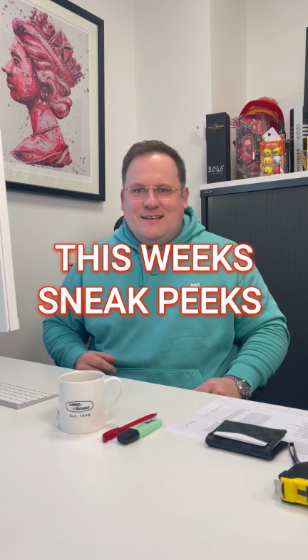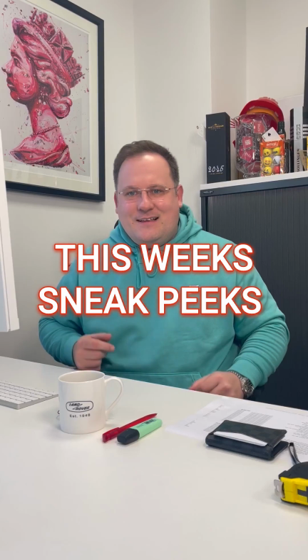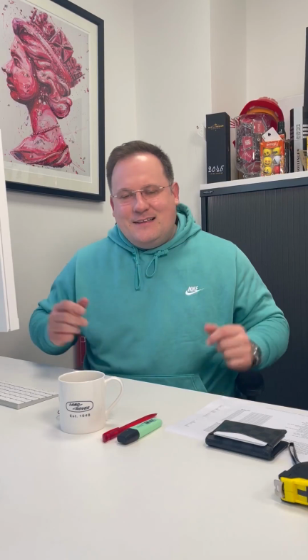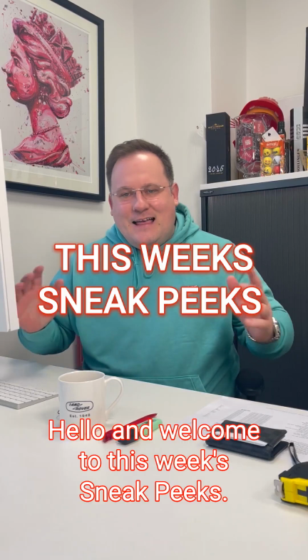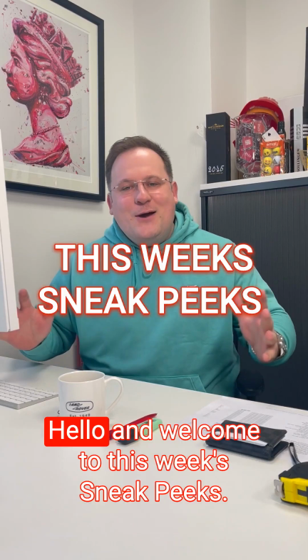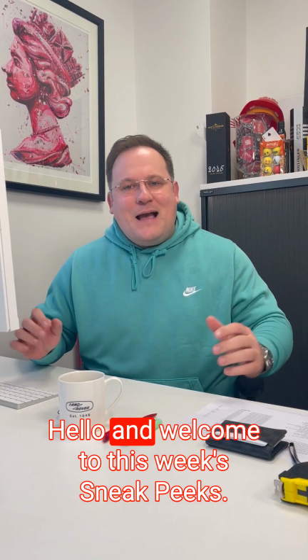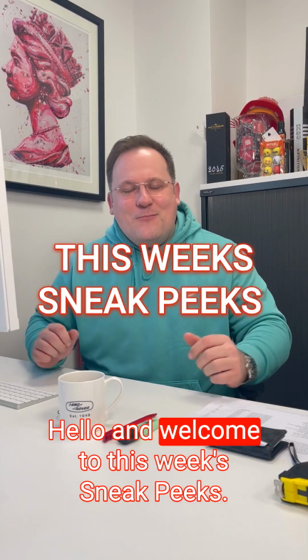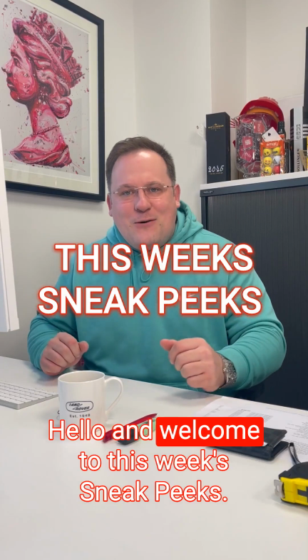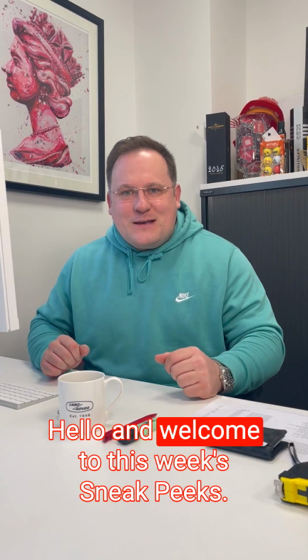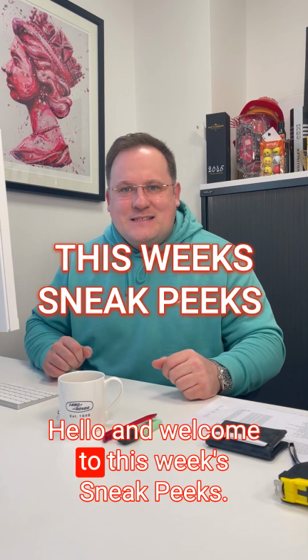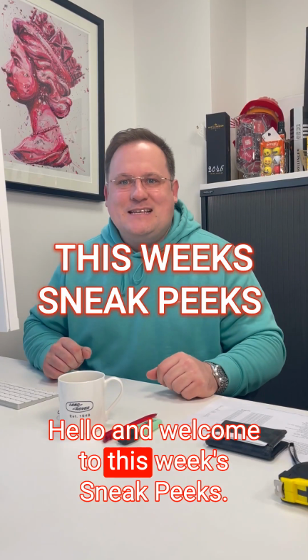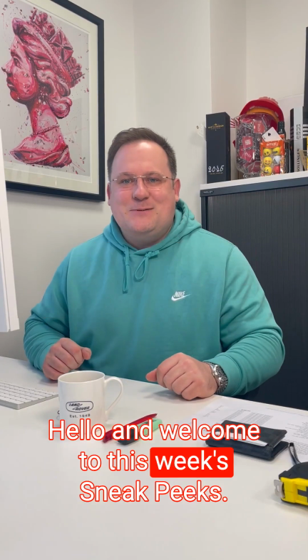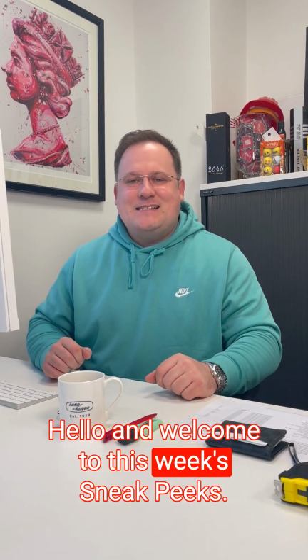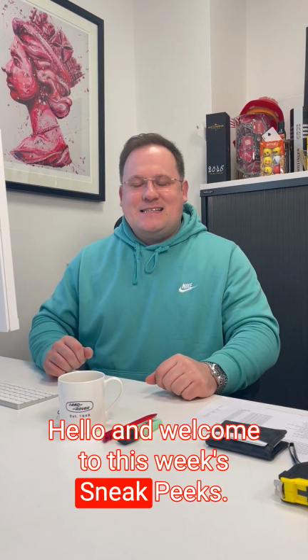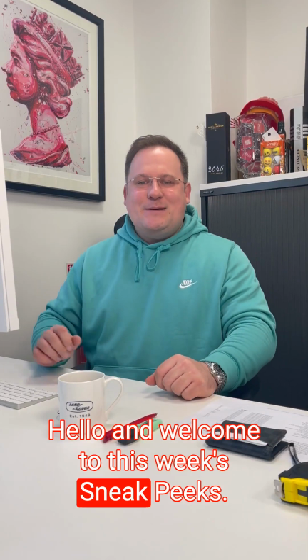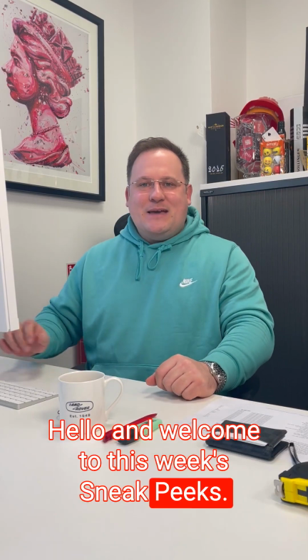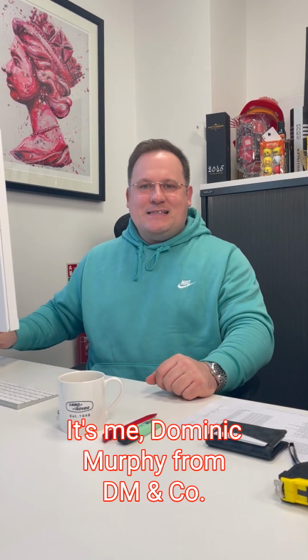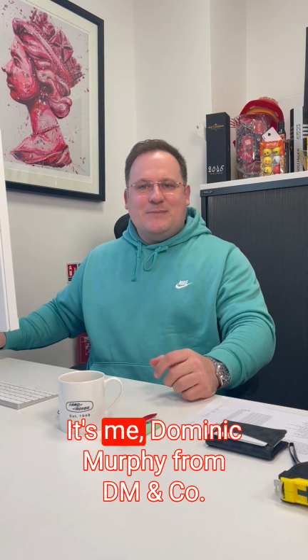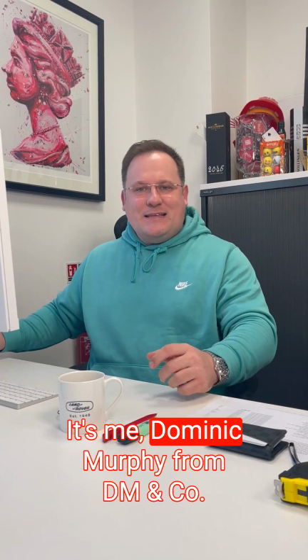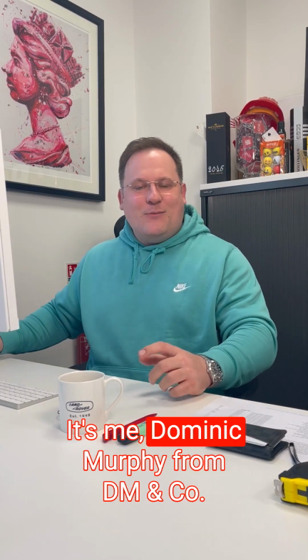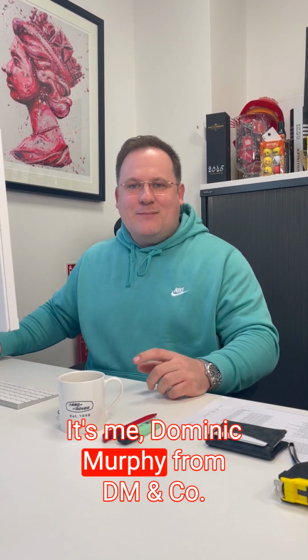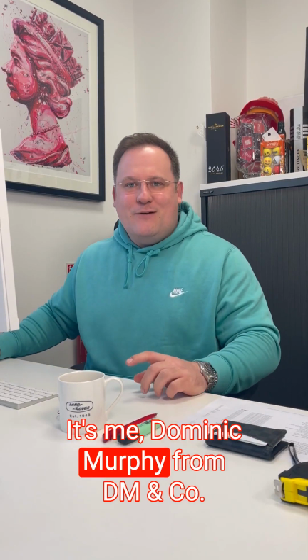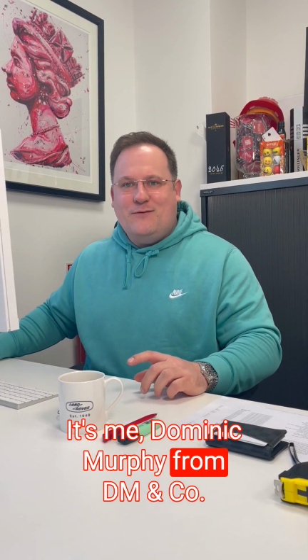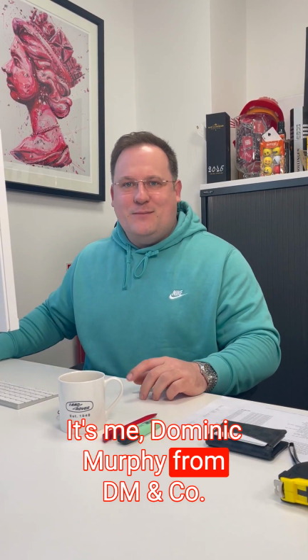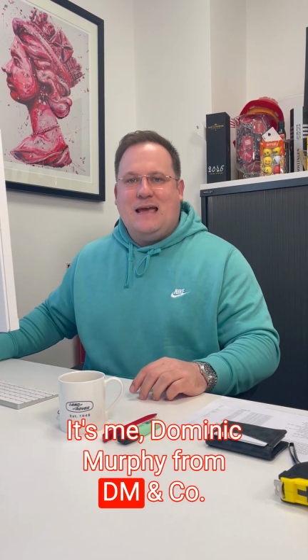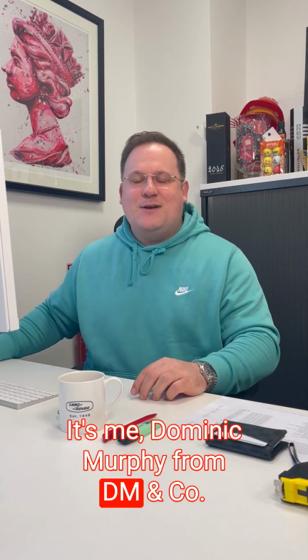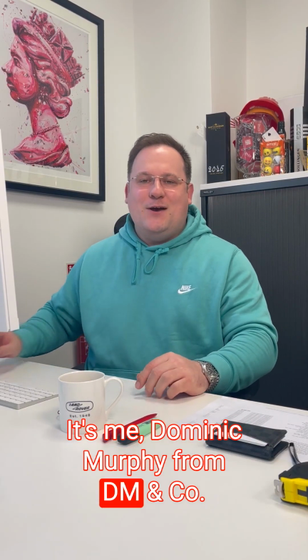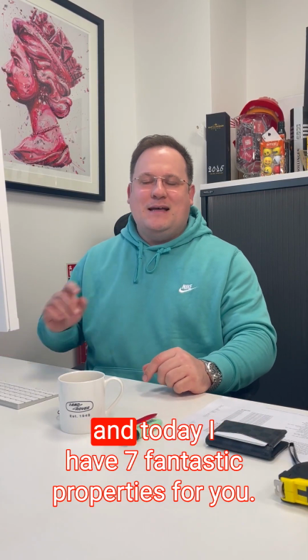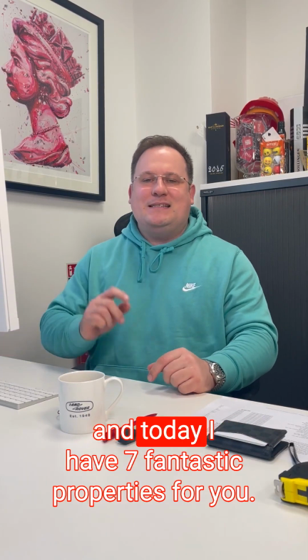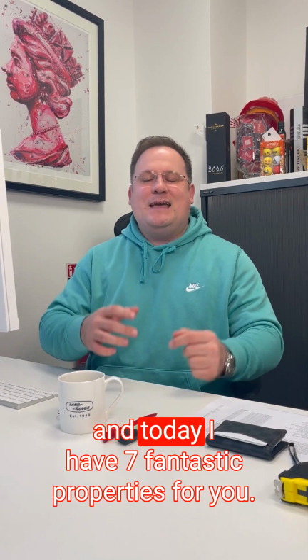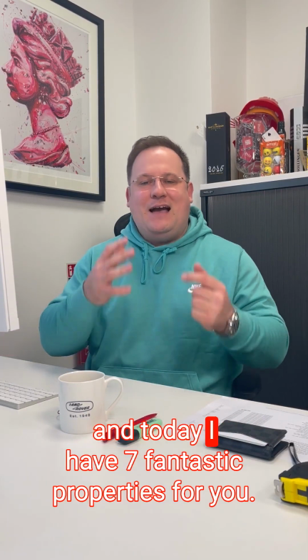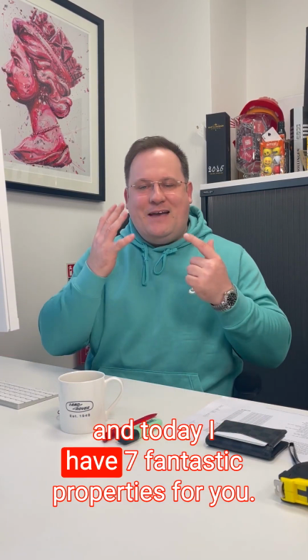Hello and welcome to this week's sneak peeks. It's me, Dominic Murphy from DM & Co, and today I have seven fantastic properties for you.